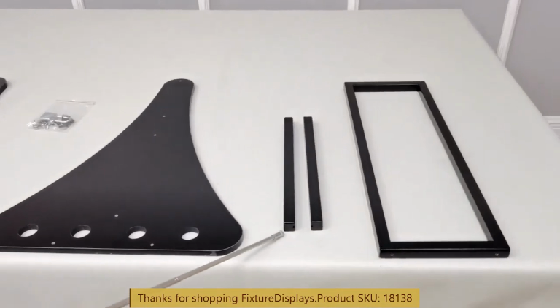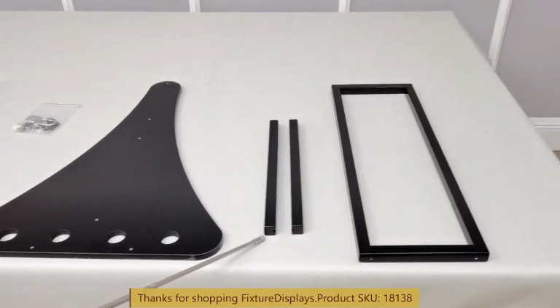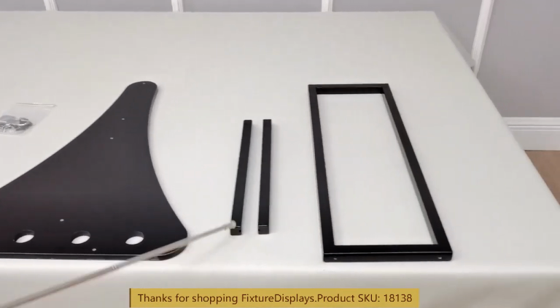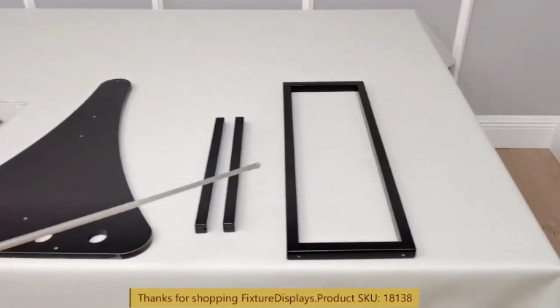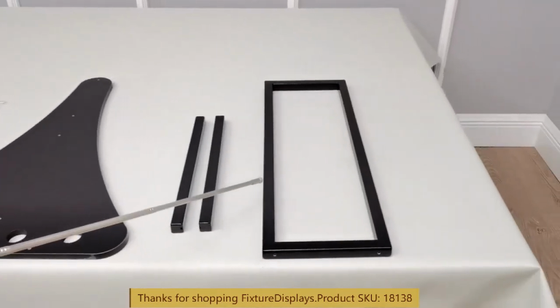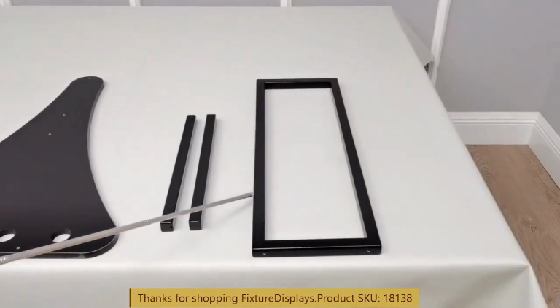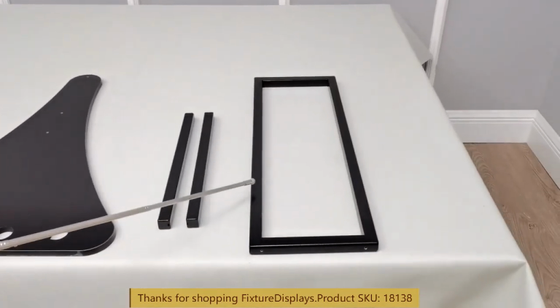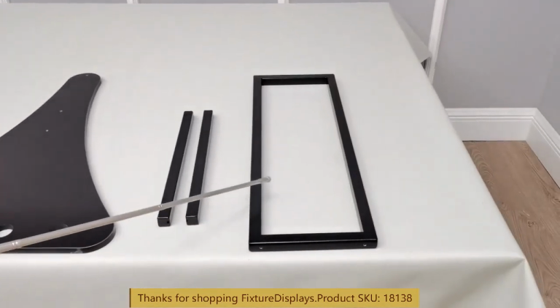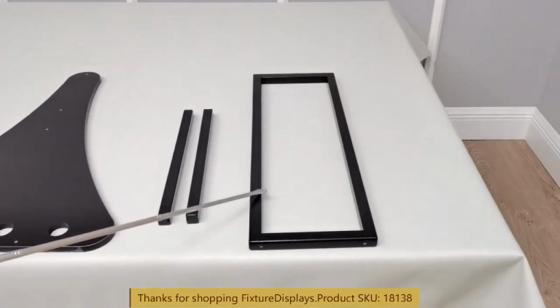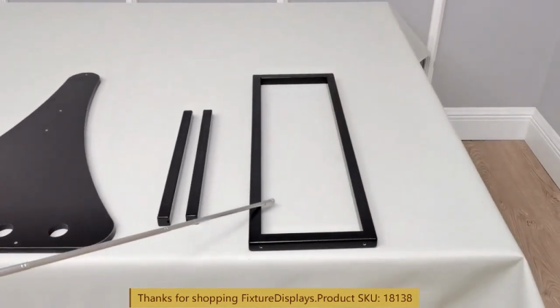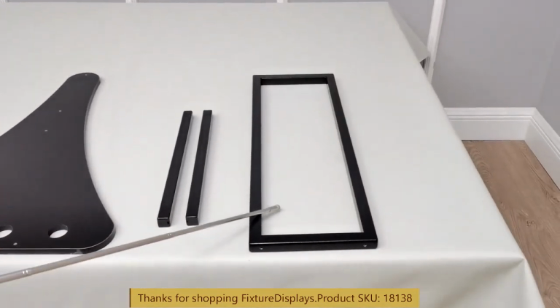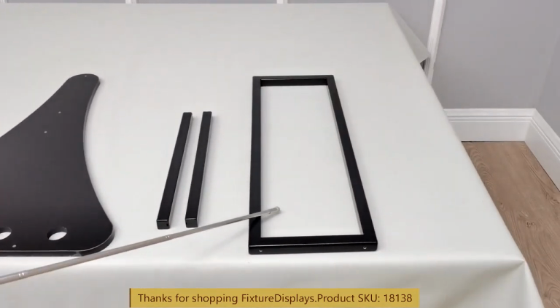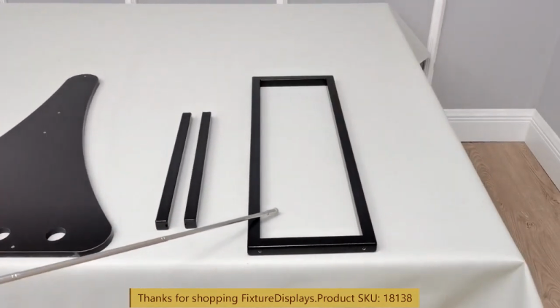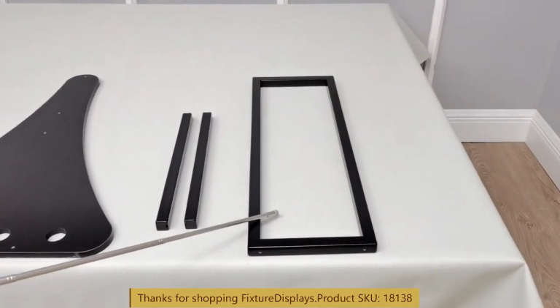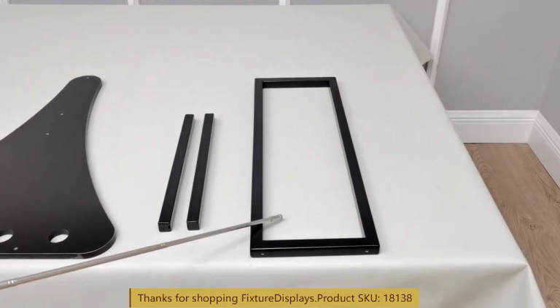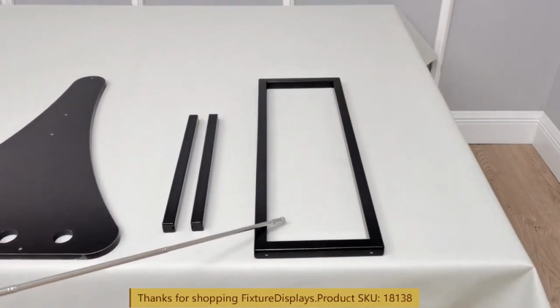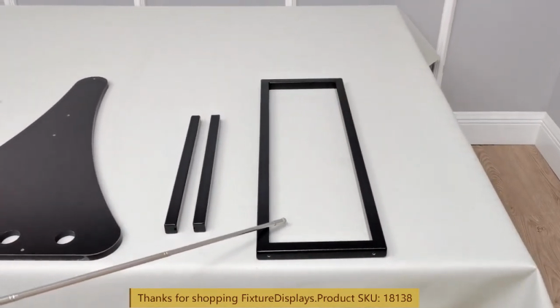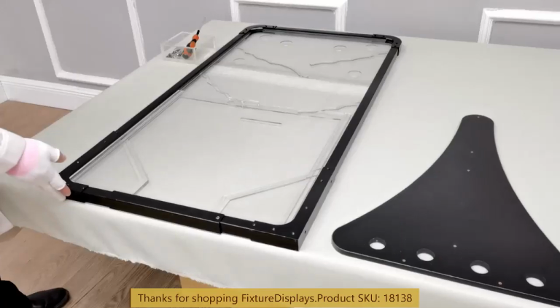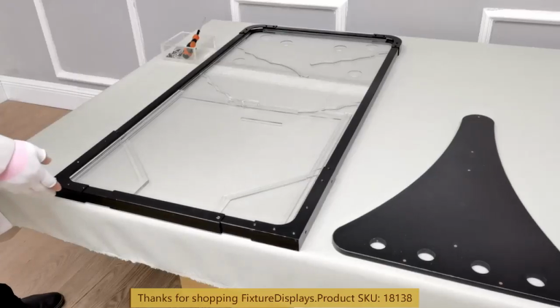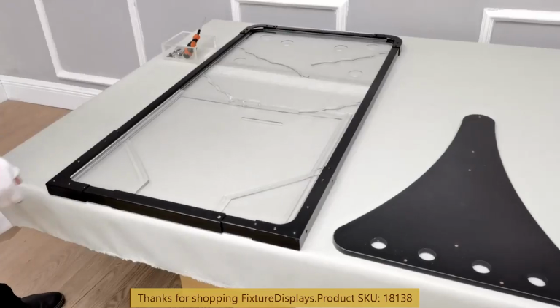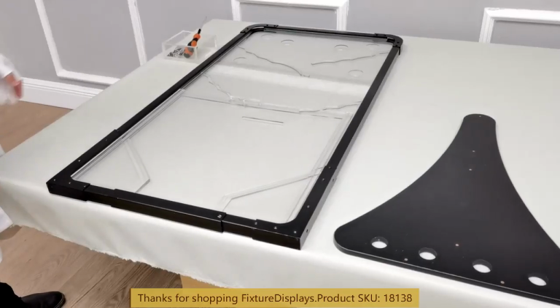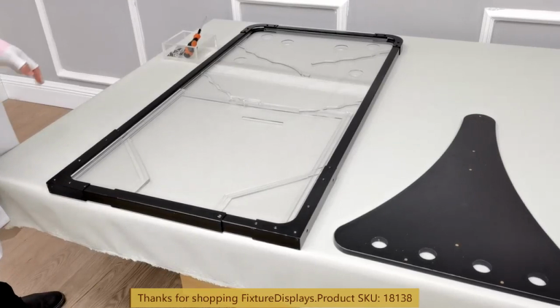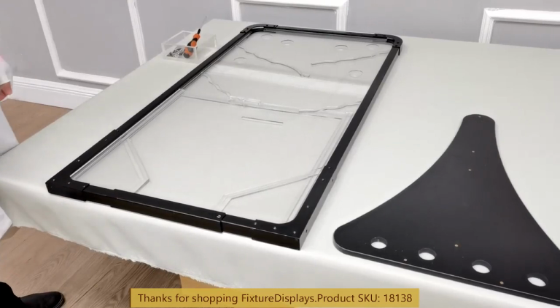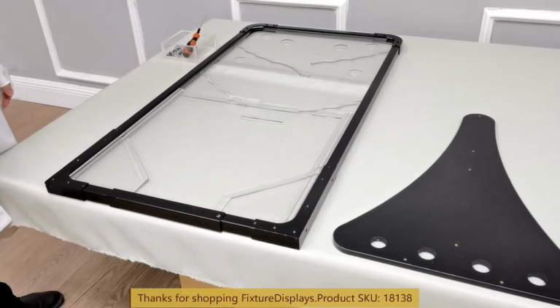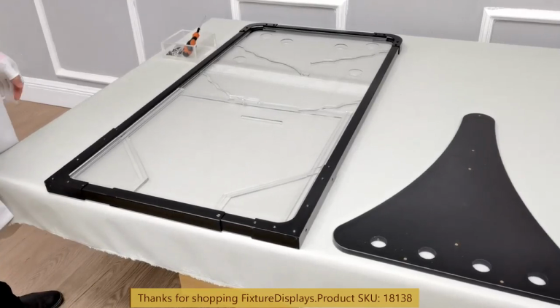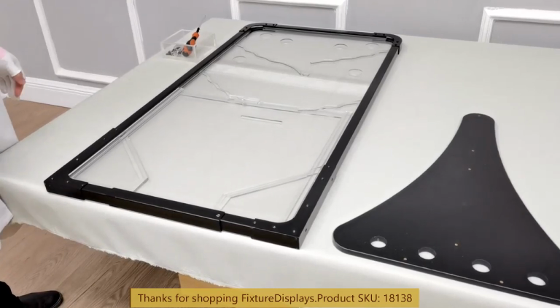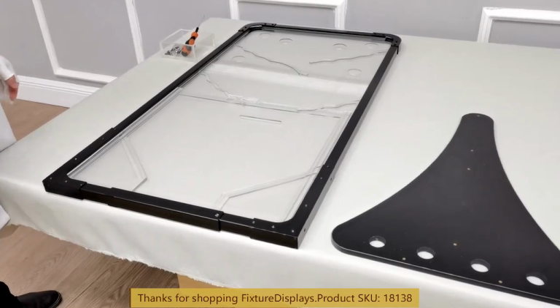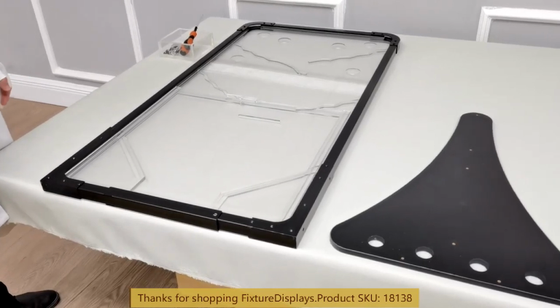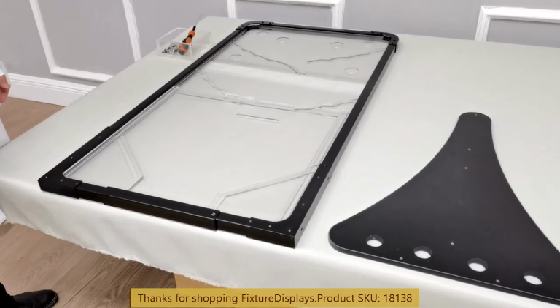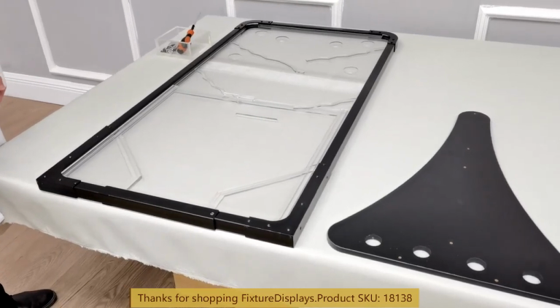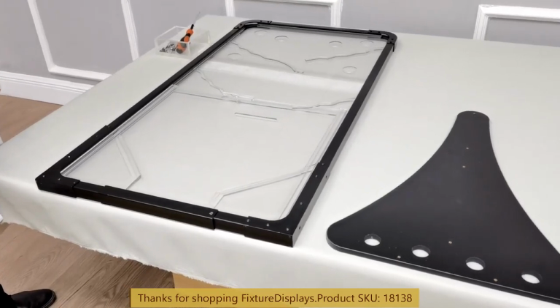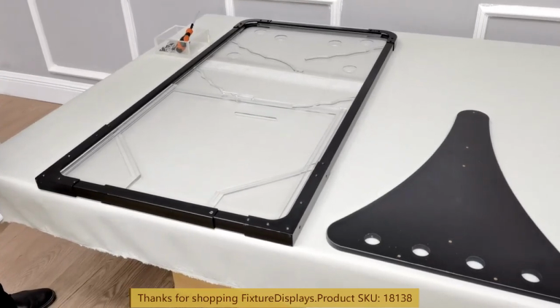These are the other parts. You have the main frame, side panels, metal brace, and the base panel.